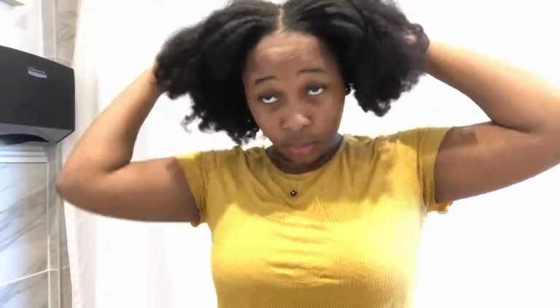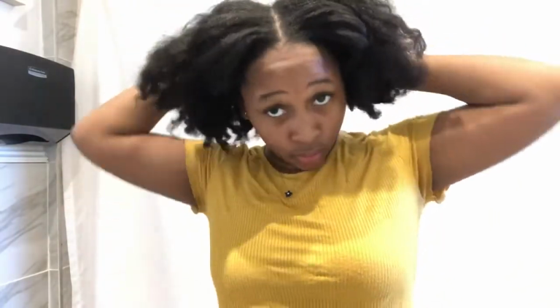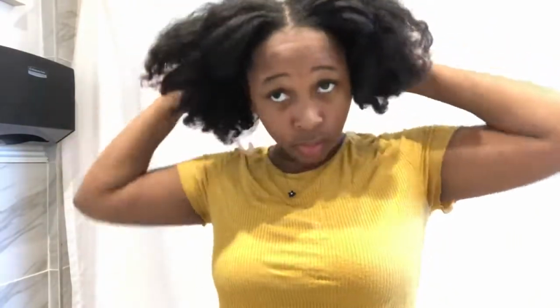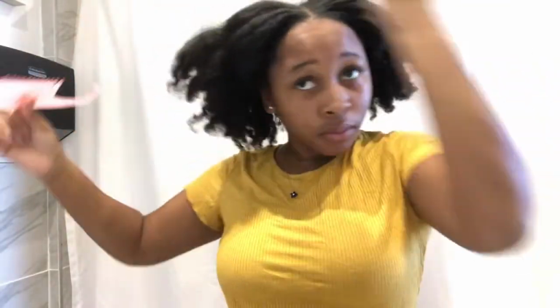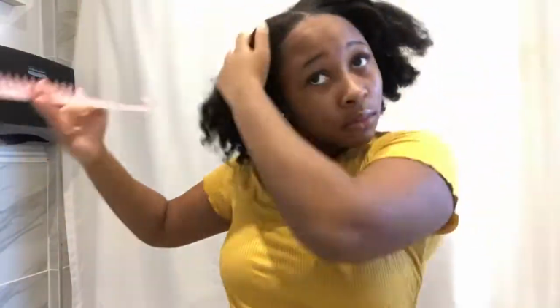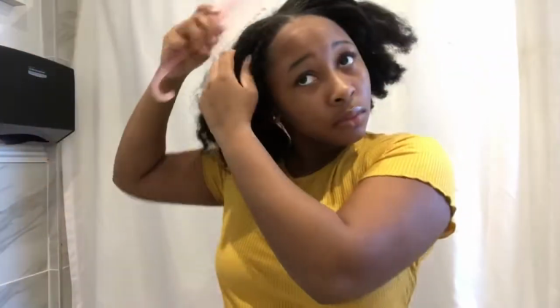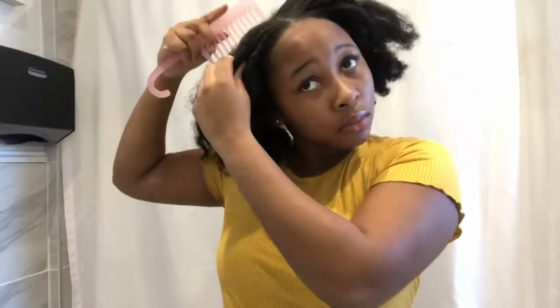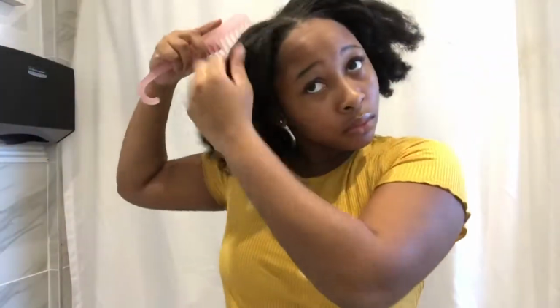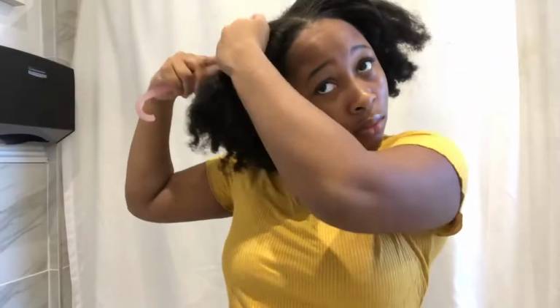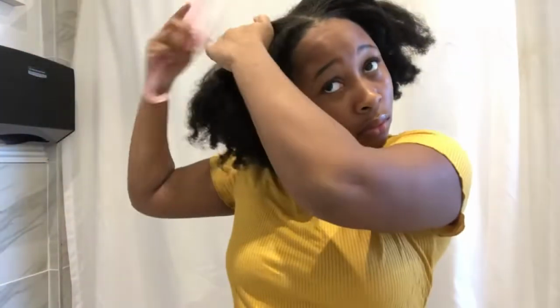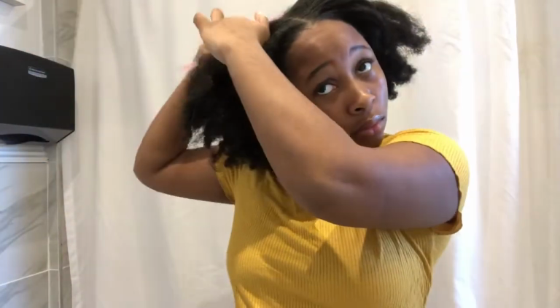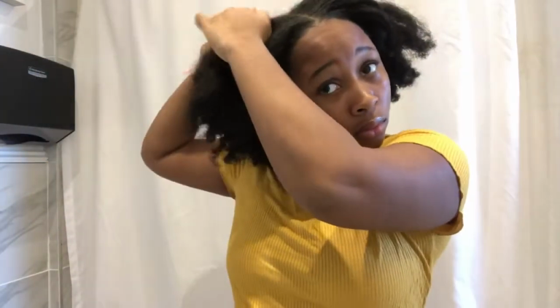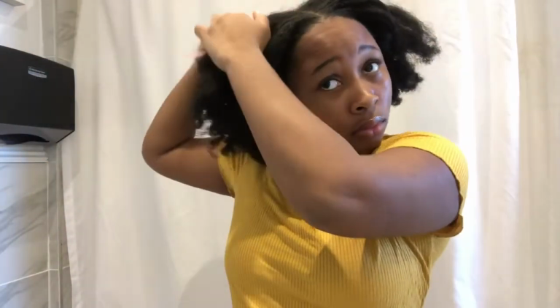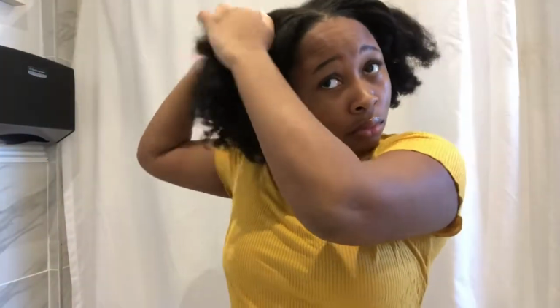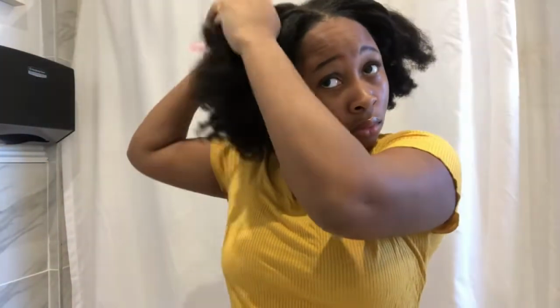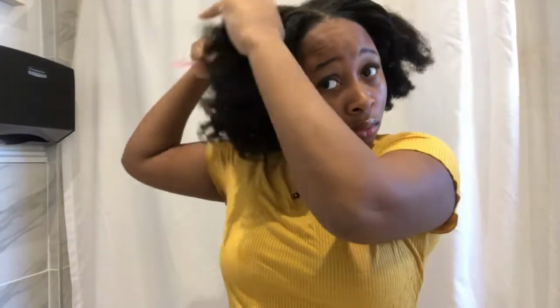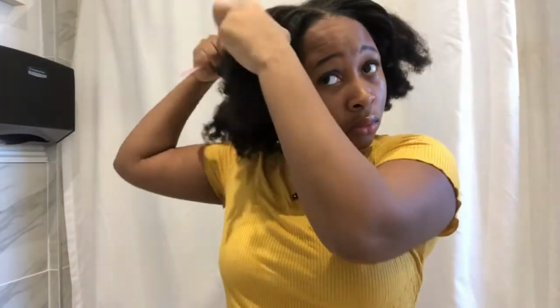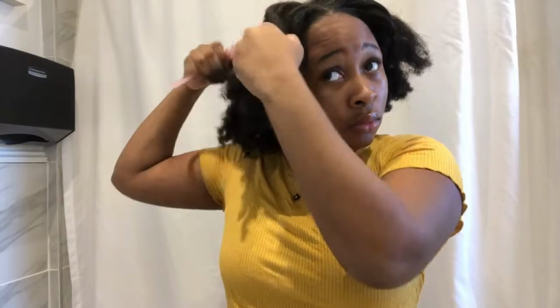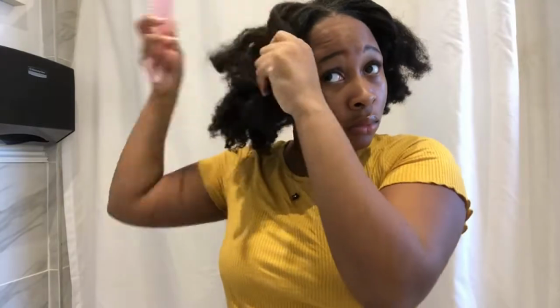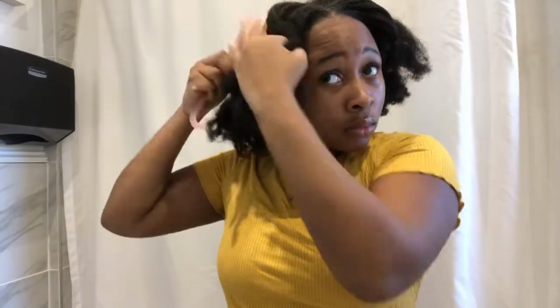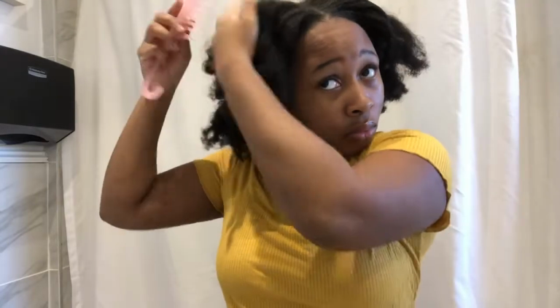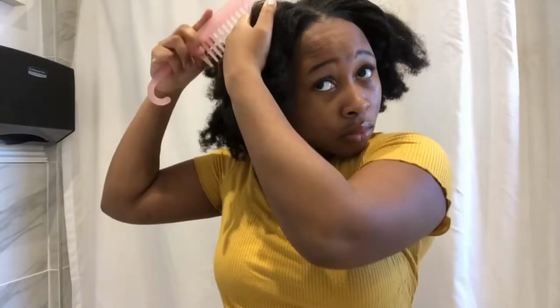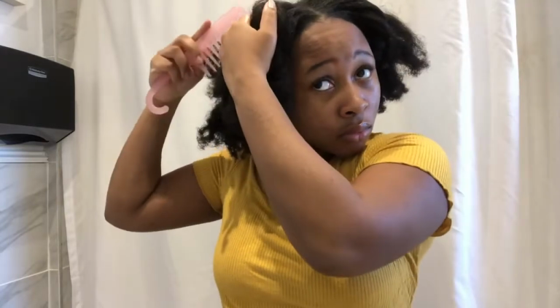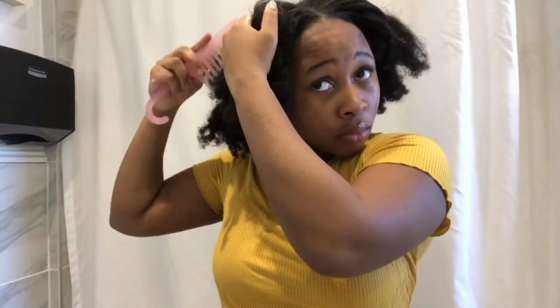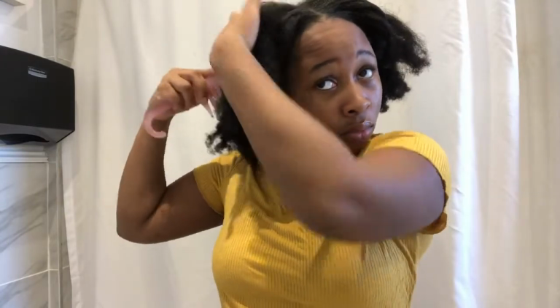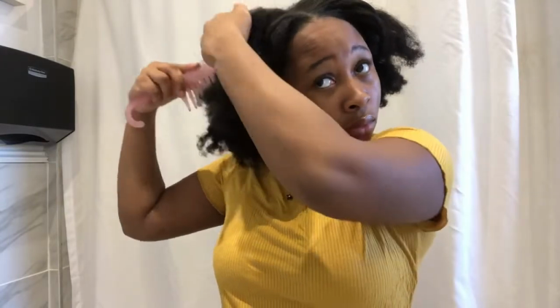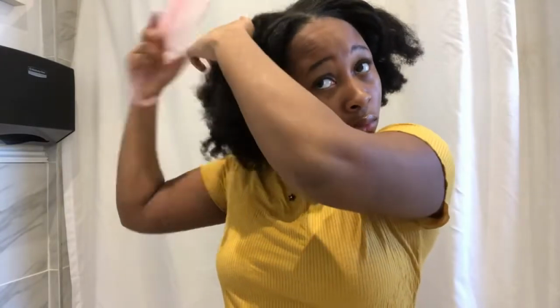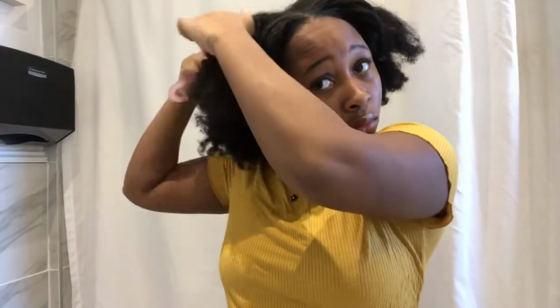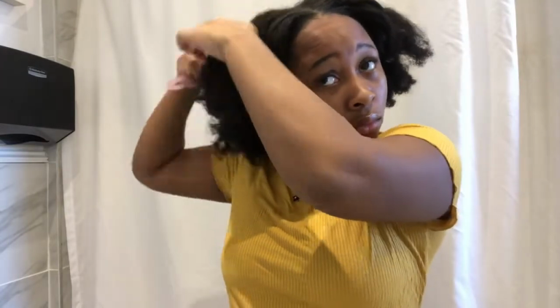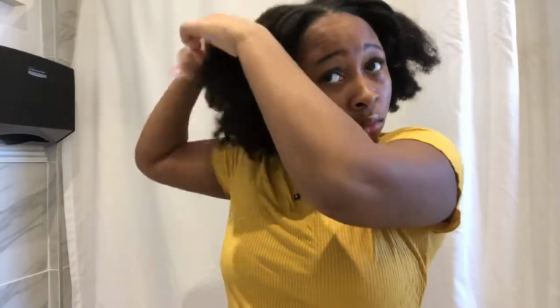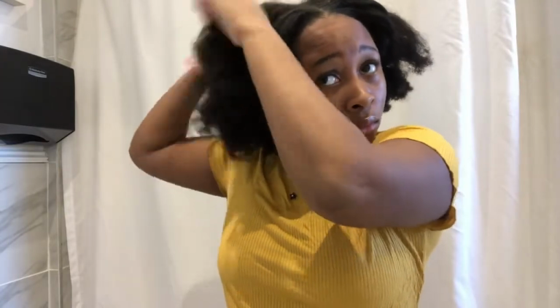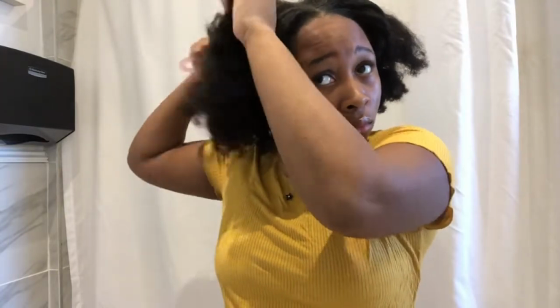Like always, we're gonna start with parting our hair into four sections — two sides.